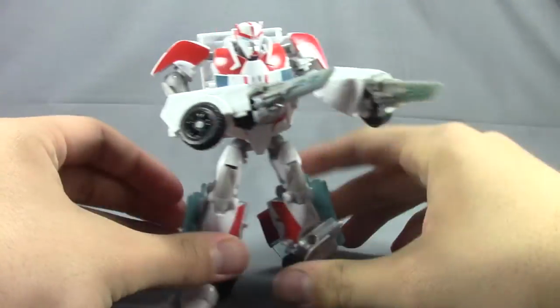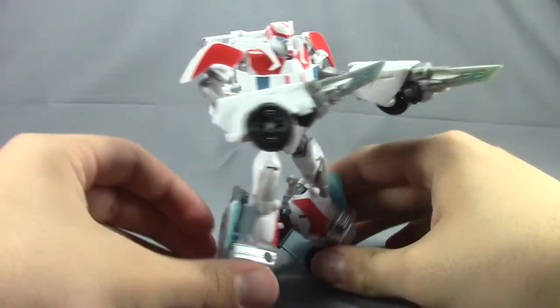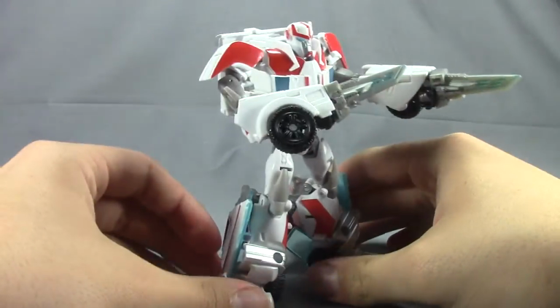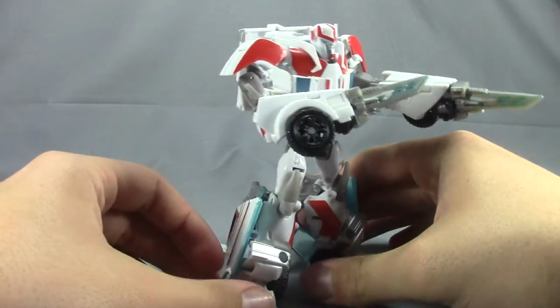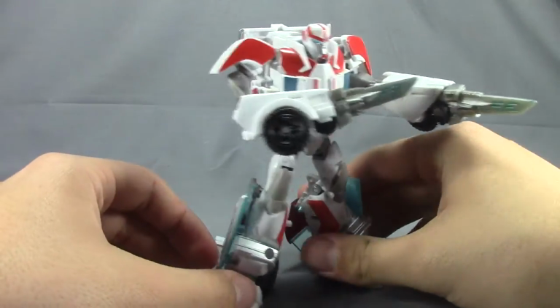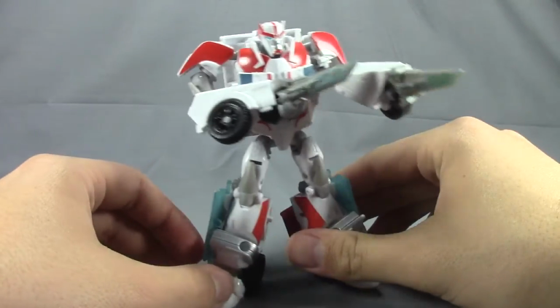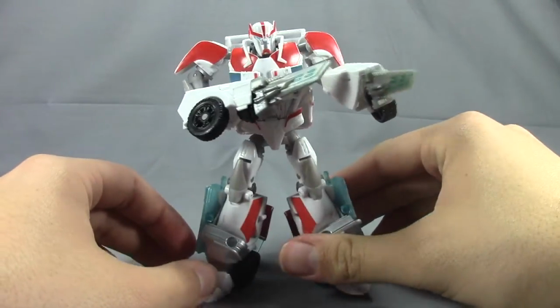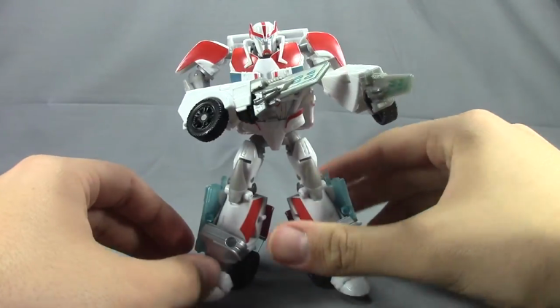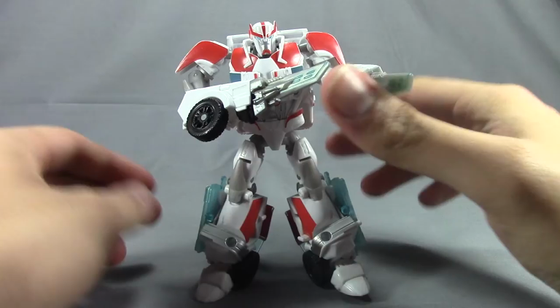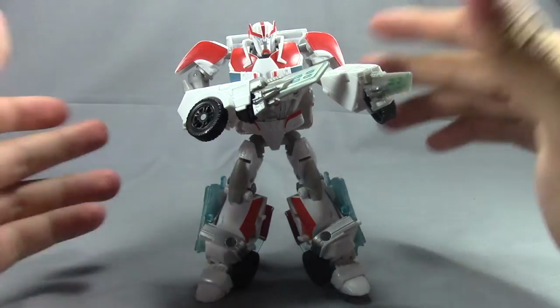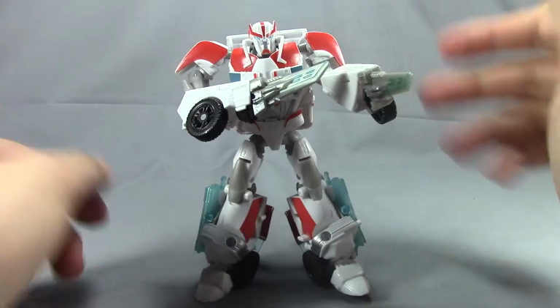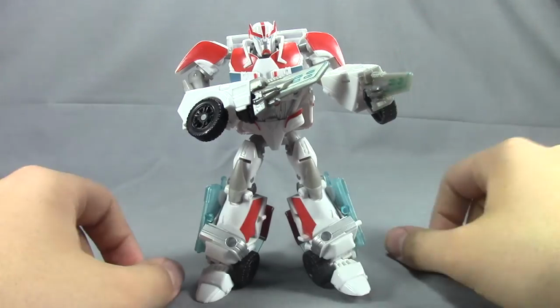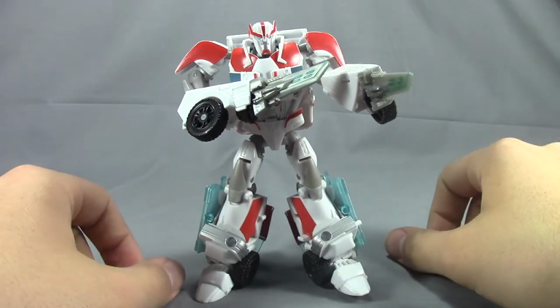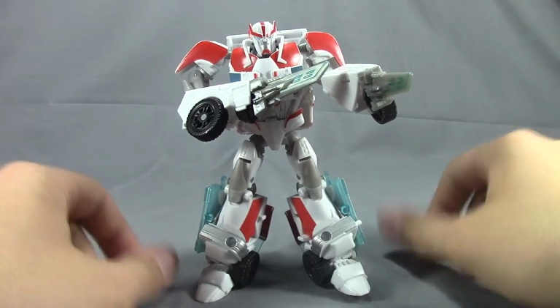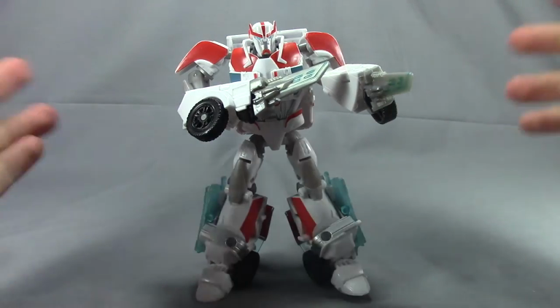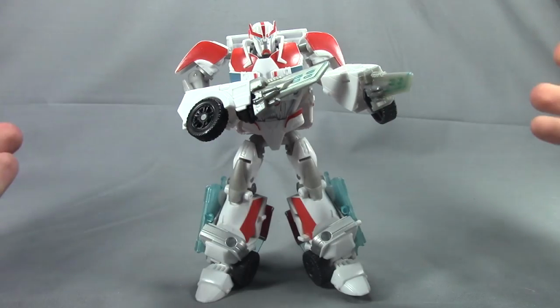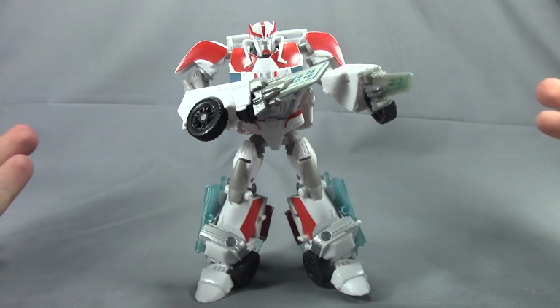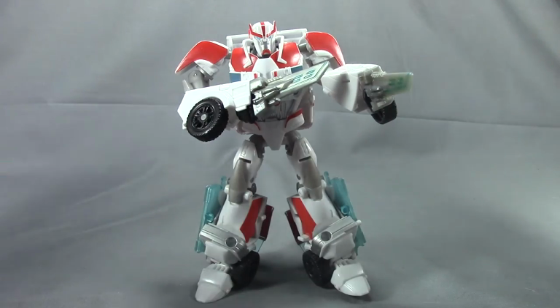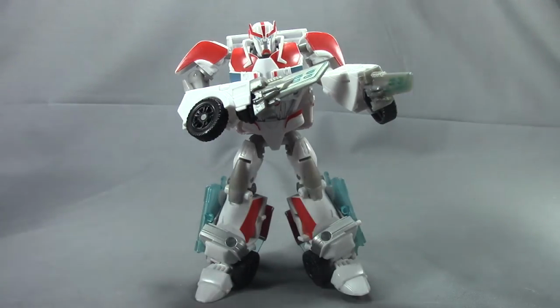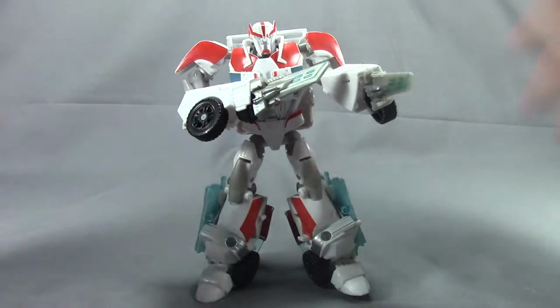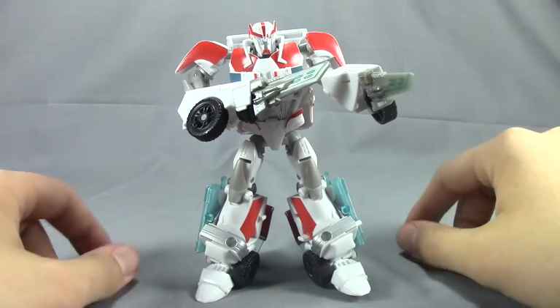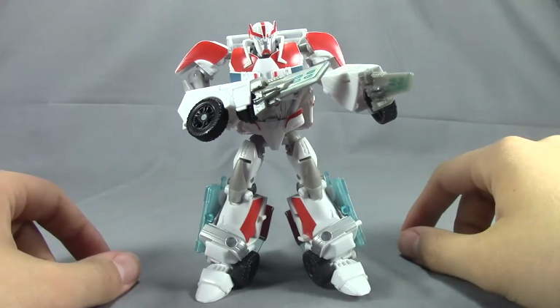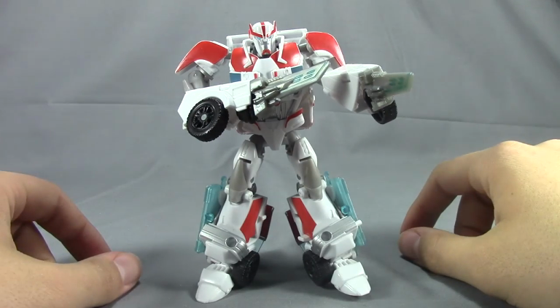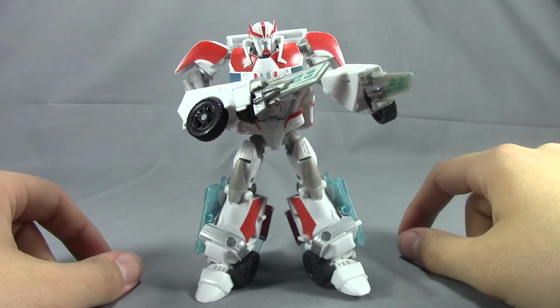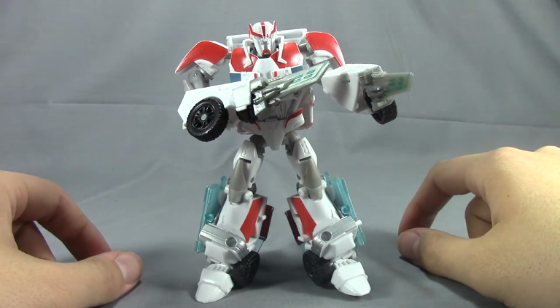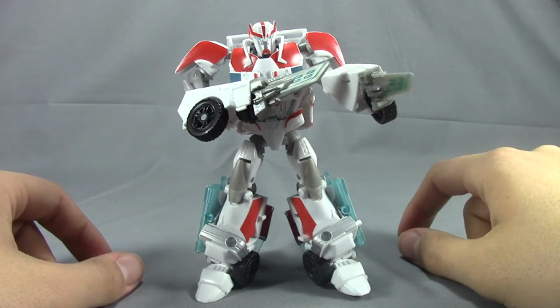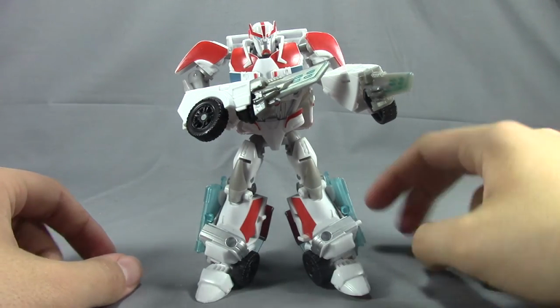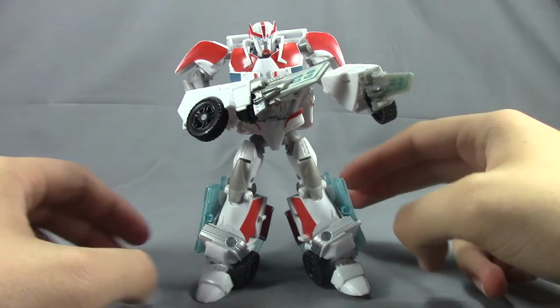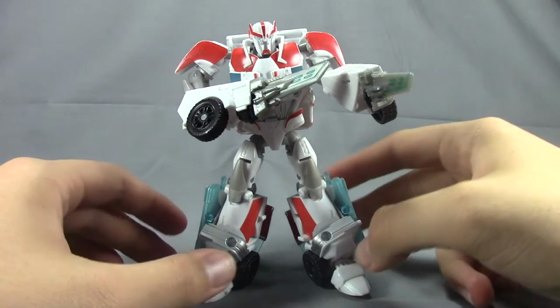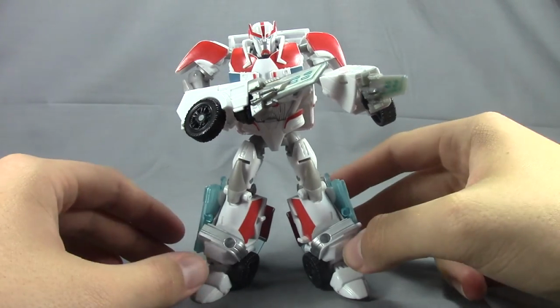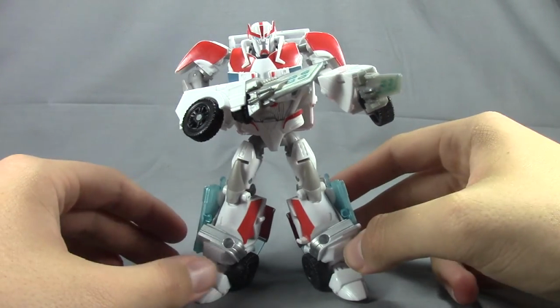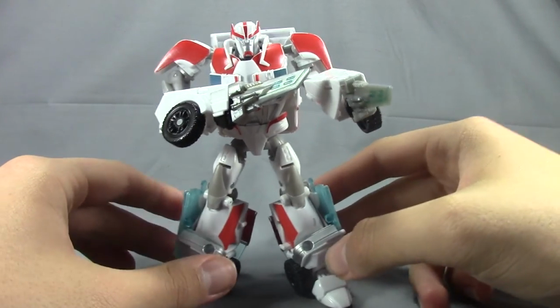This is Dalton at Daltonian's TF Reviews — I'll see you guys in my next video. See ya!